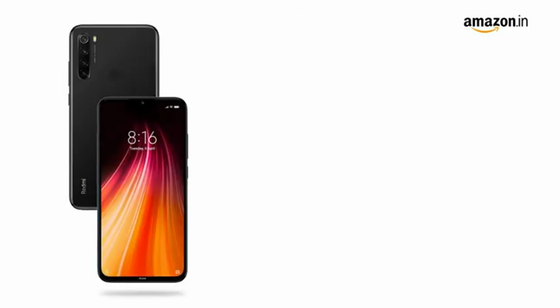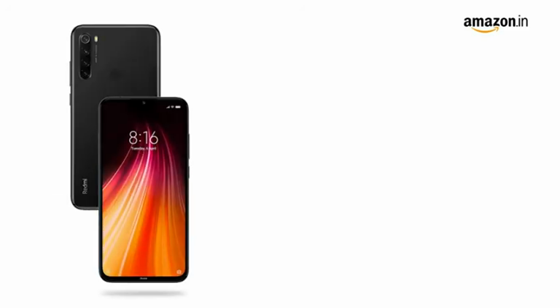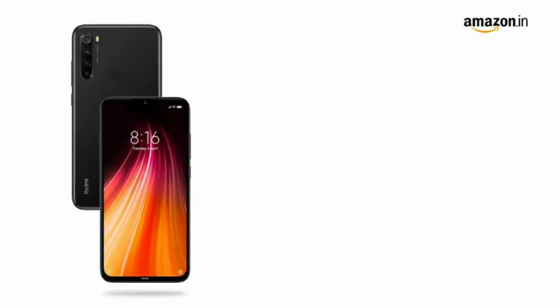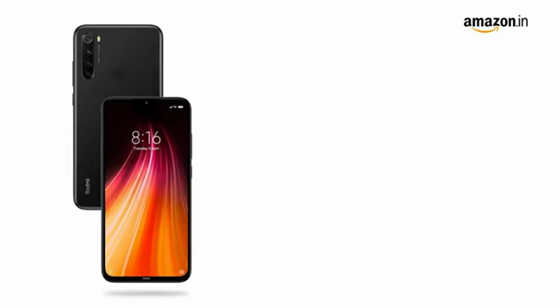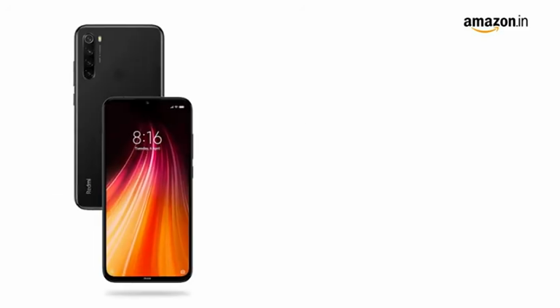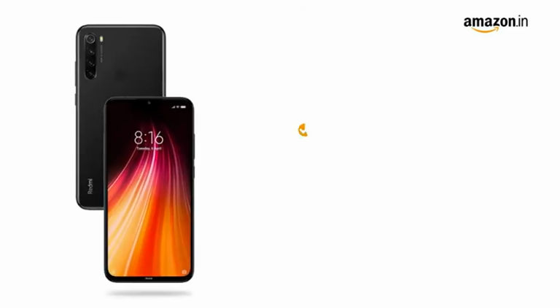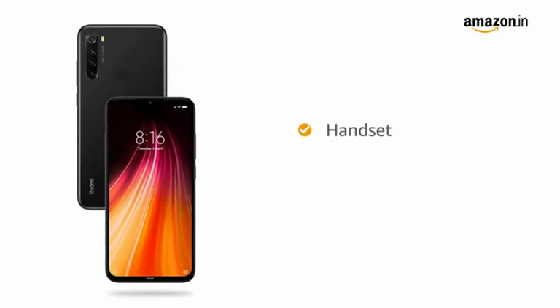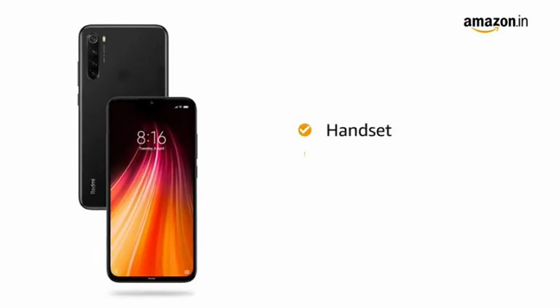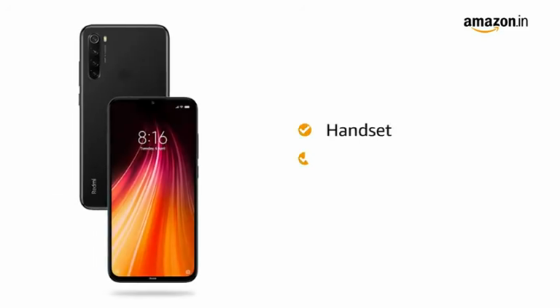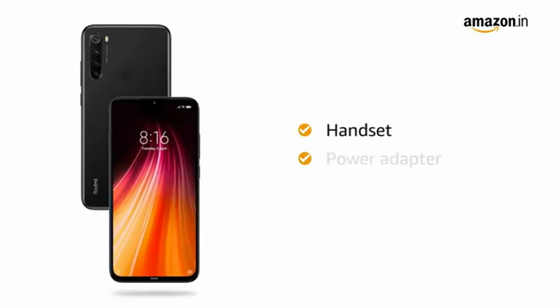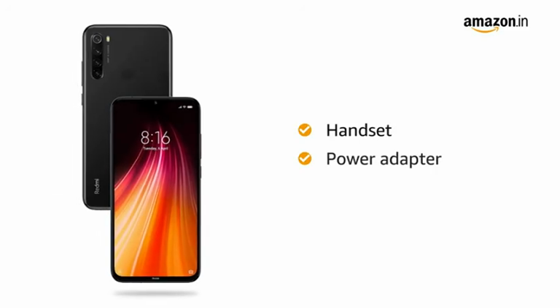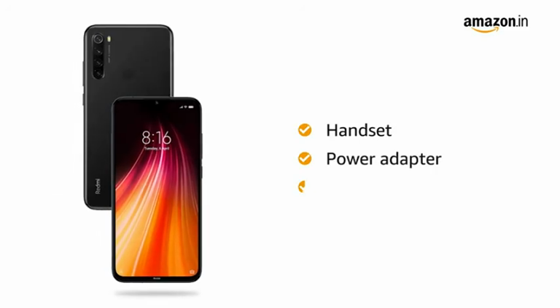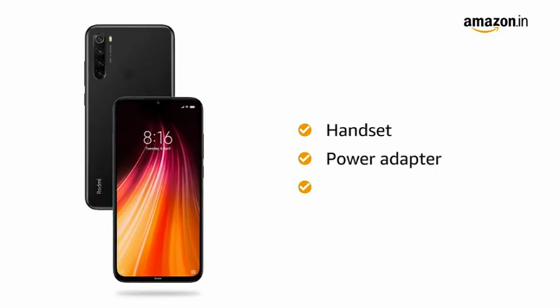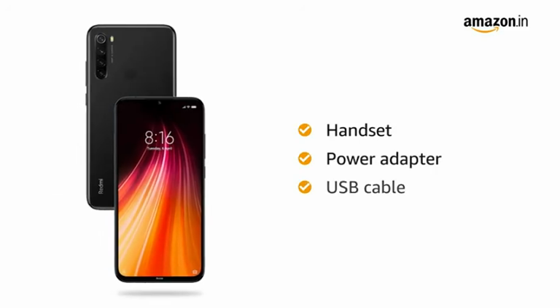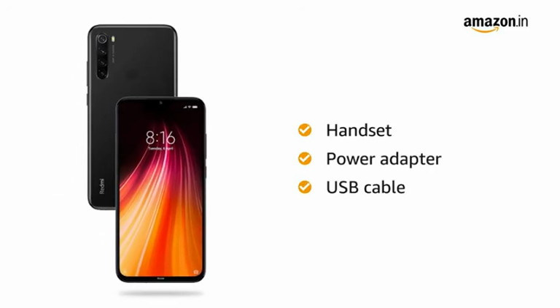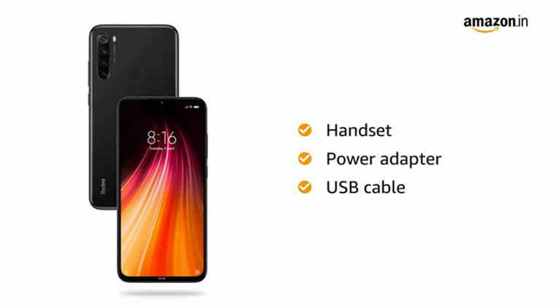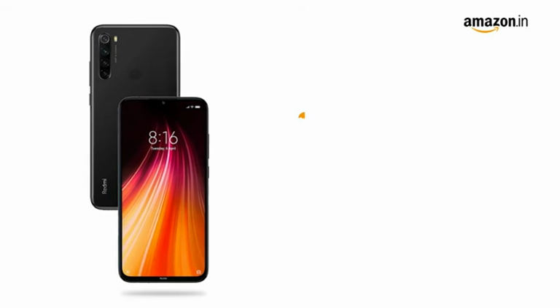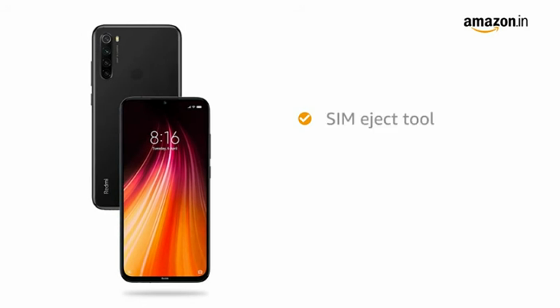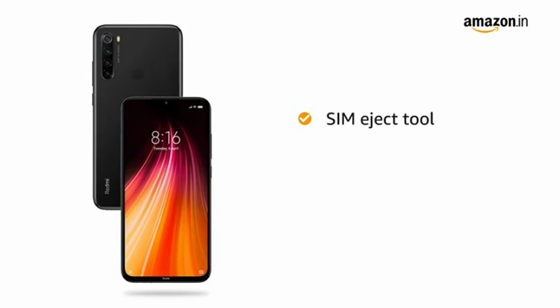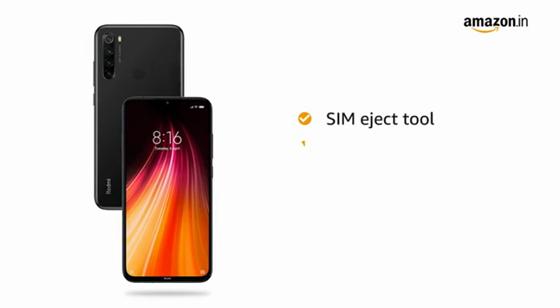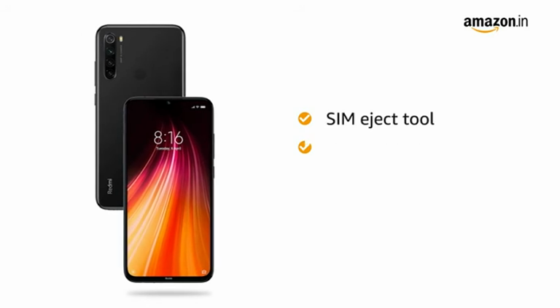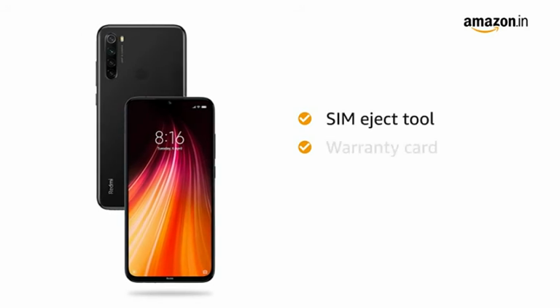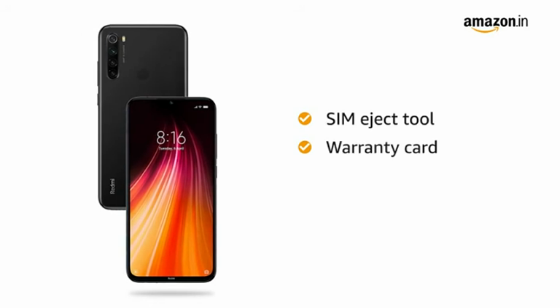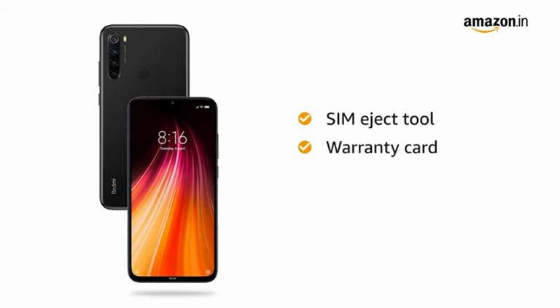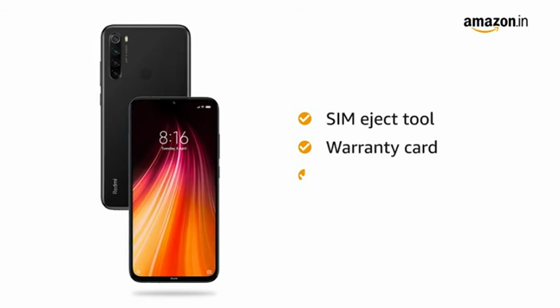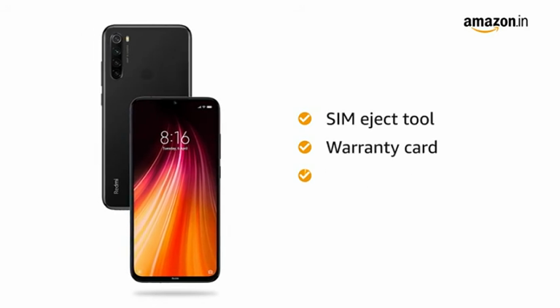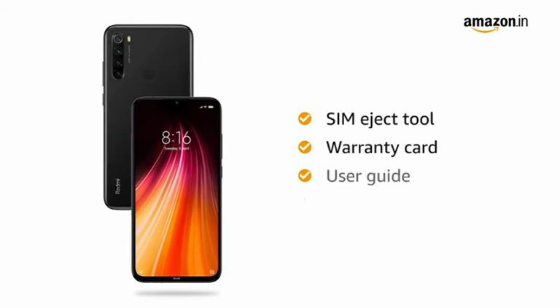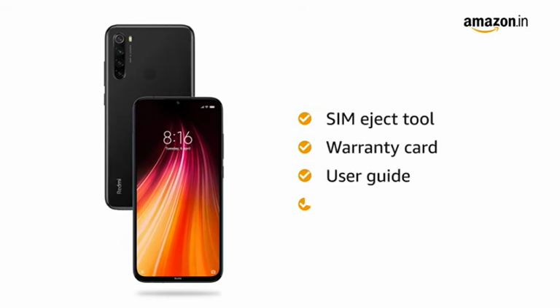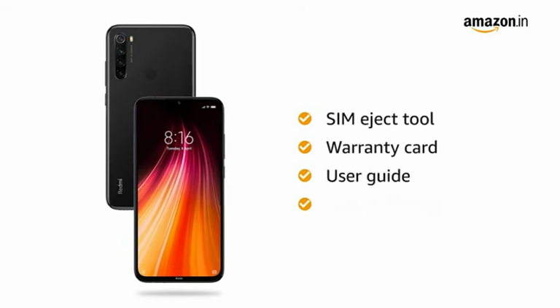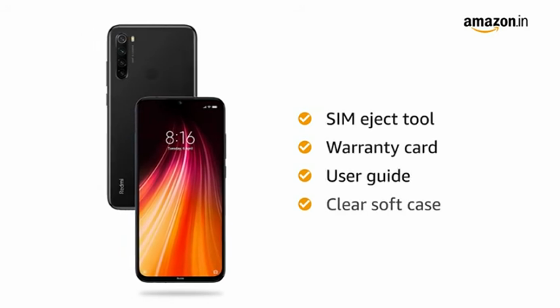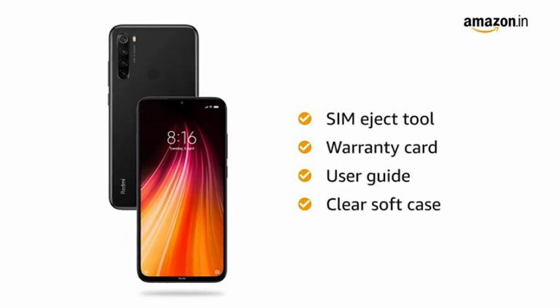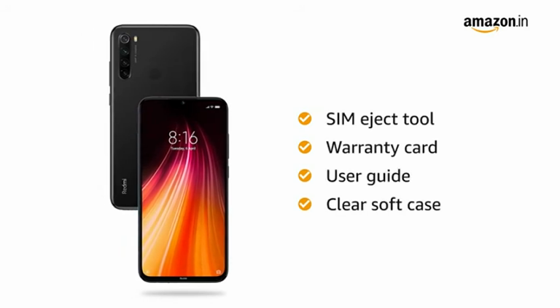The box includes a handset, power adapter, USB cable, SIM eject tool, warranty card, user guide, and a clear soft case.